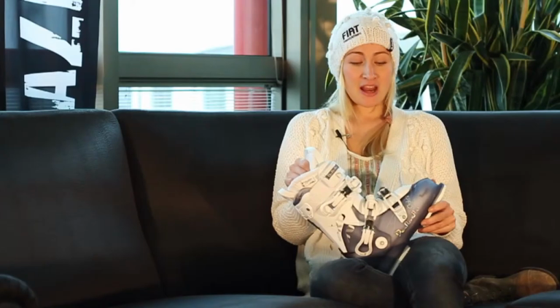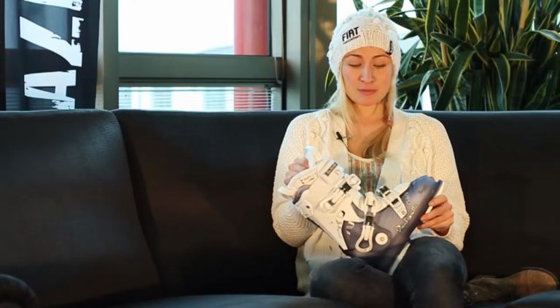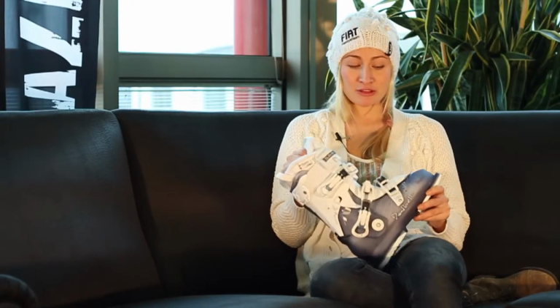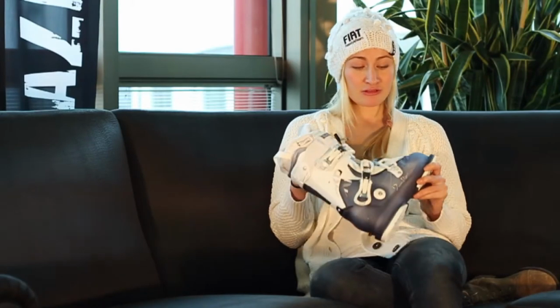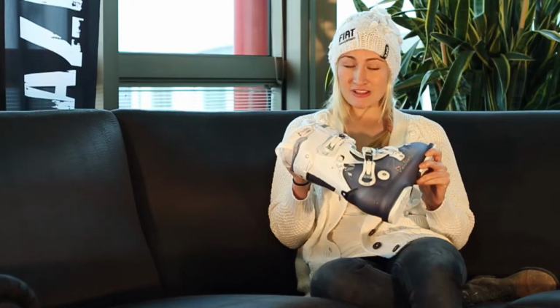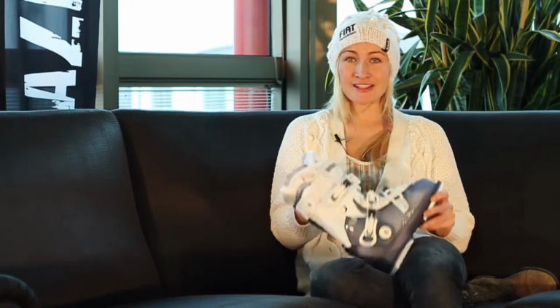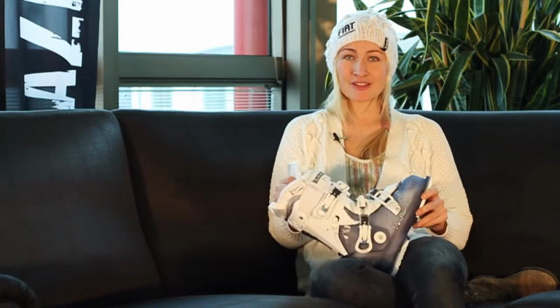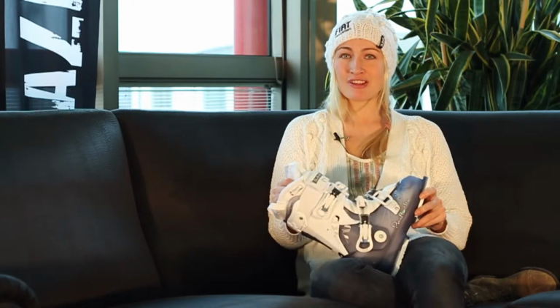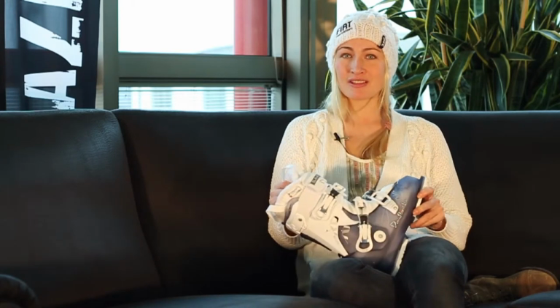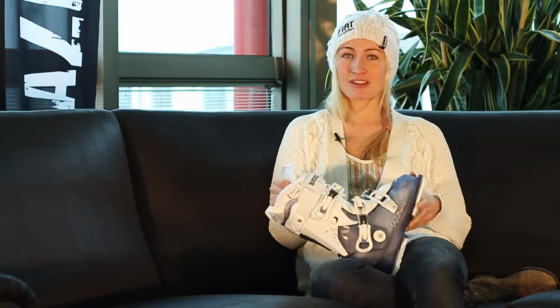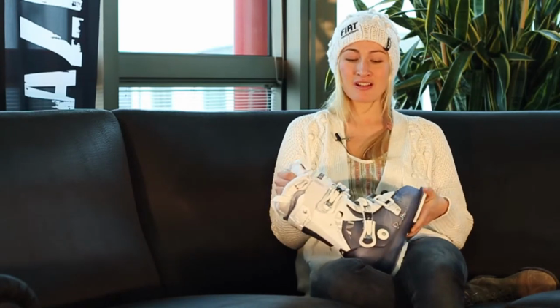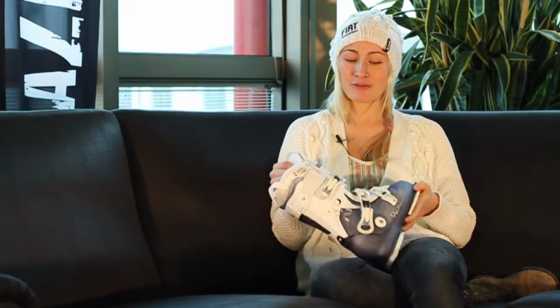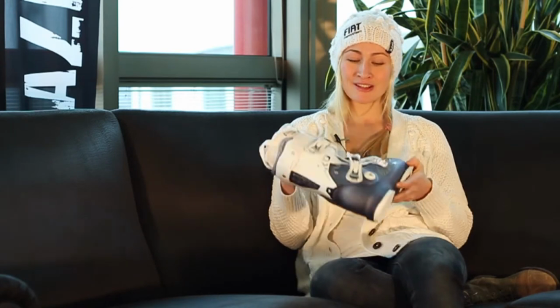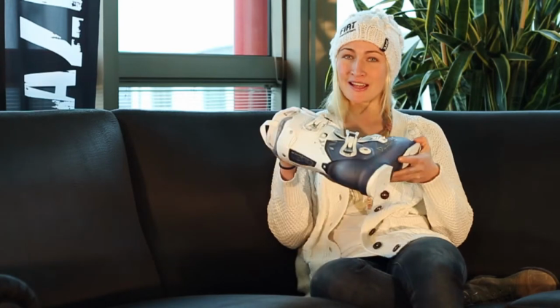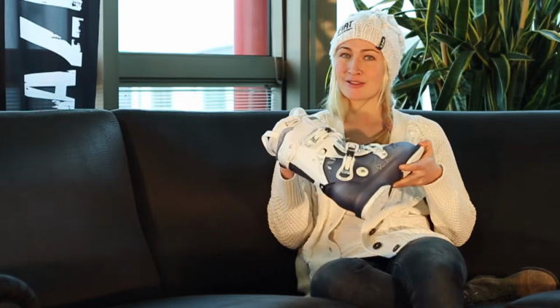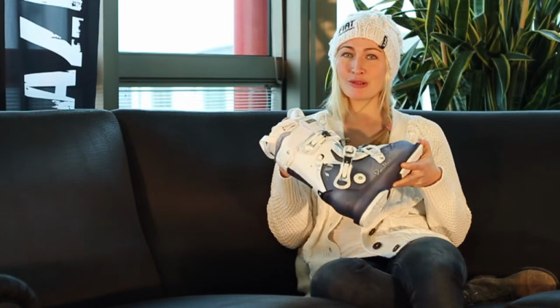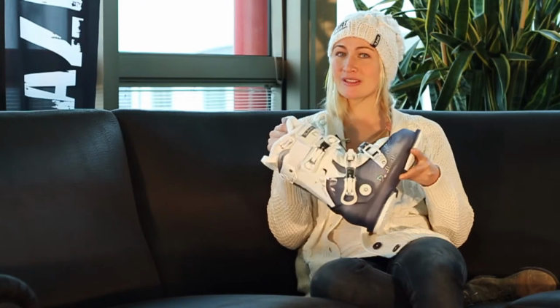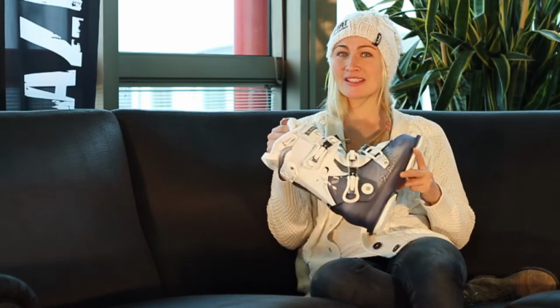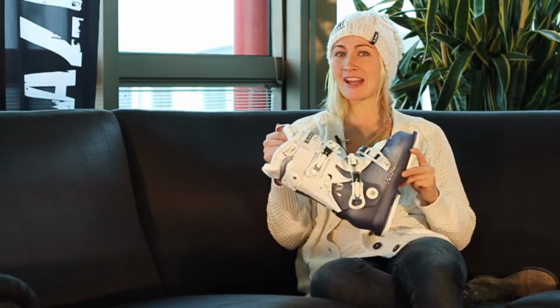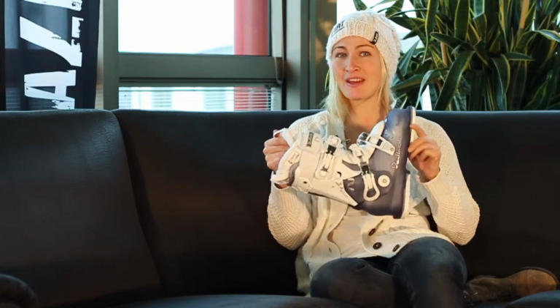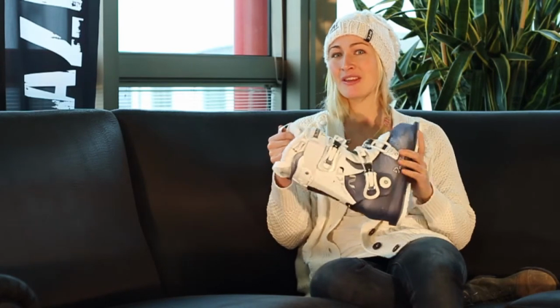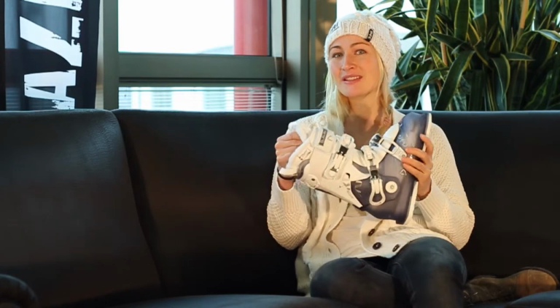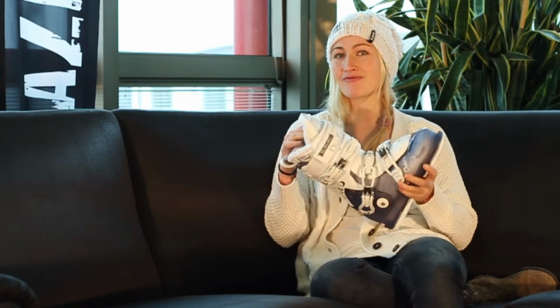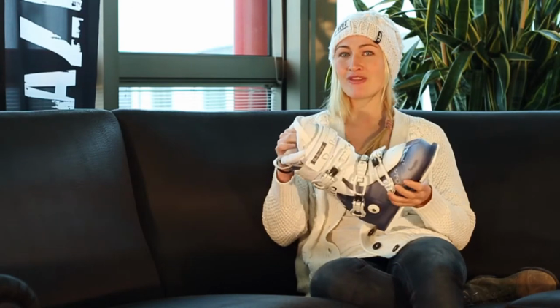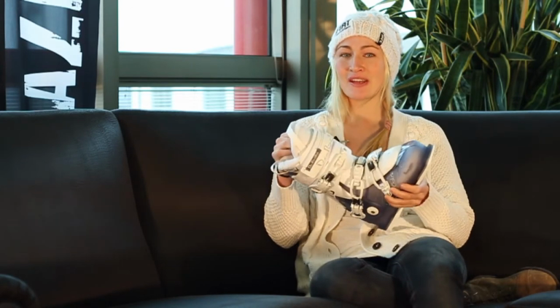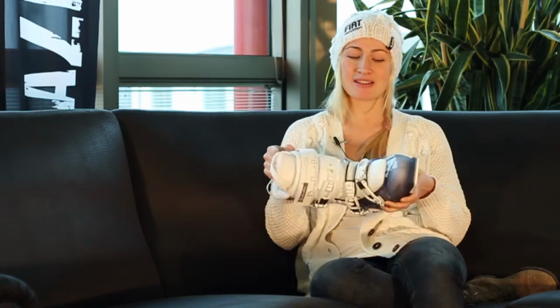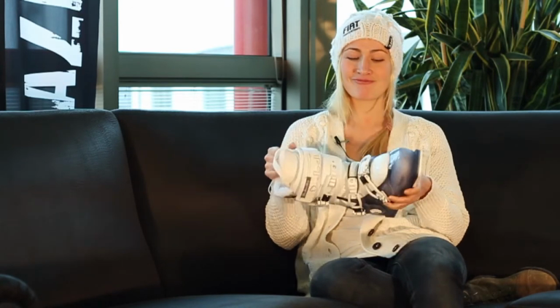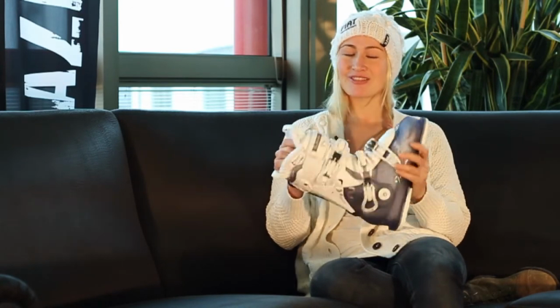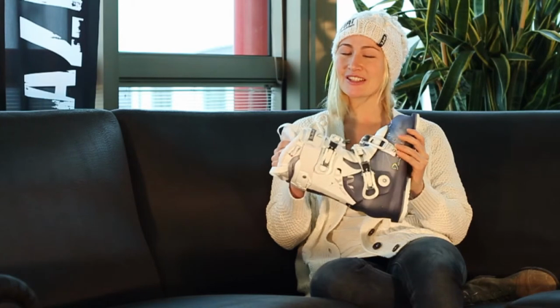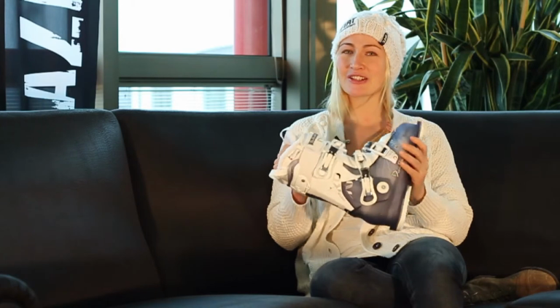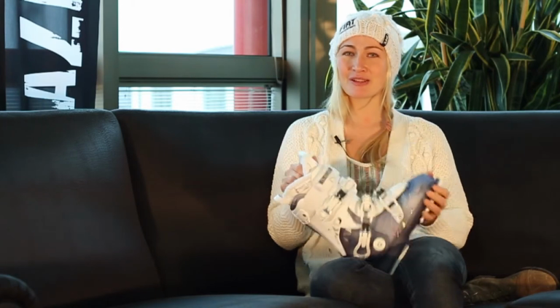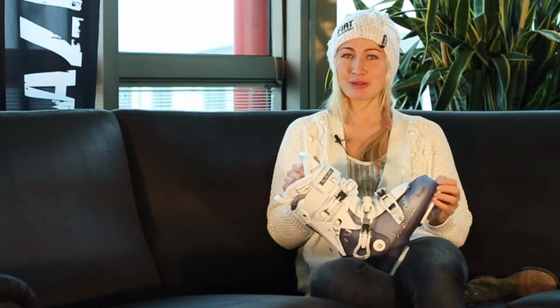Last but not least, to me as a girl I really like the design. I think it's a very nice, good looking boot.